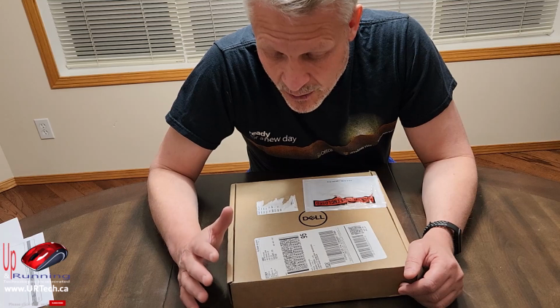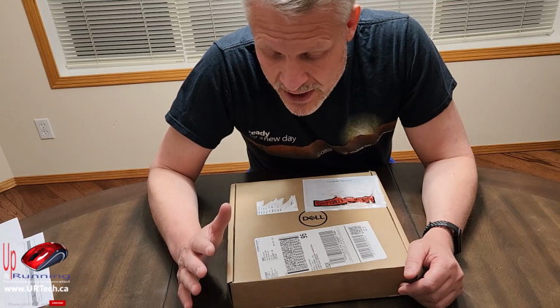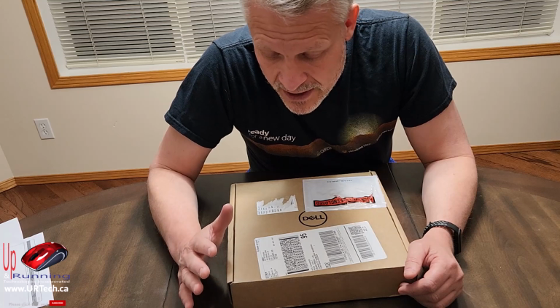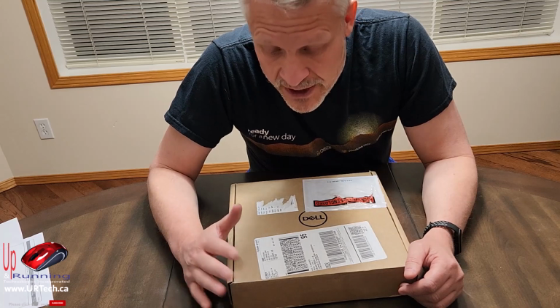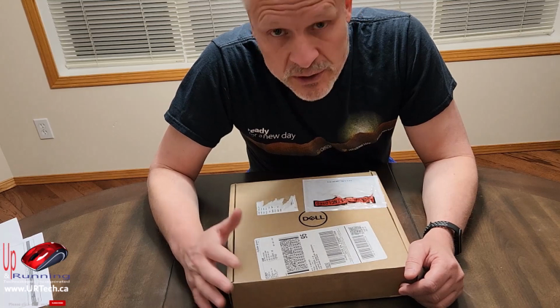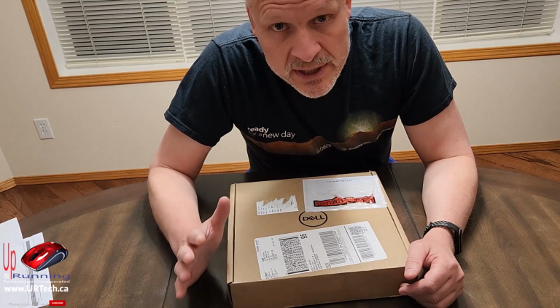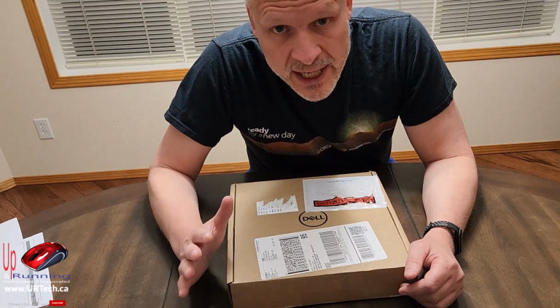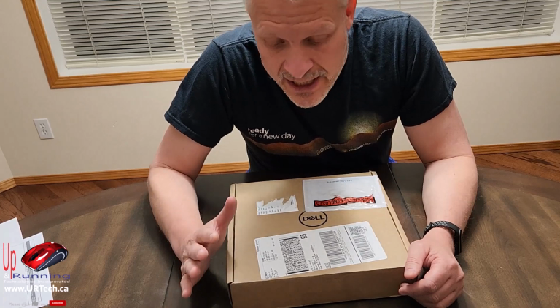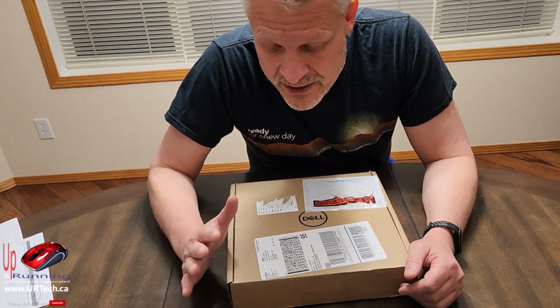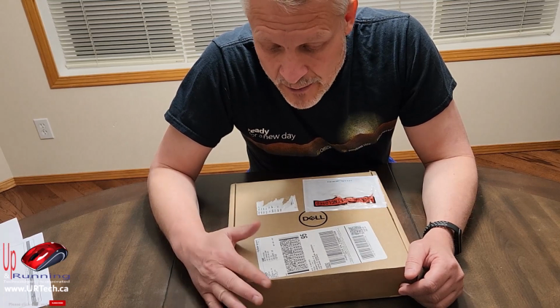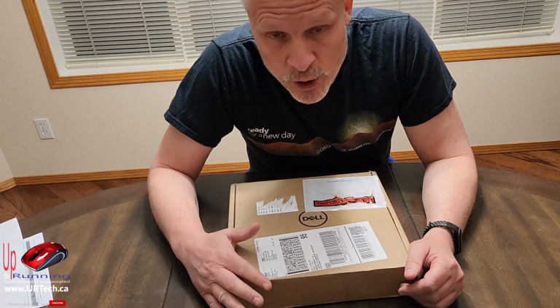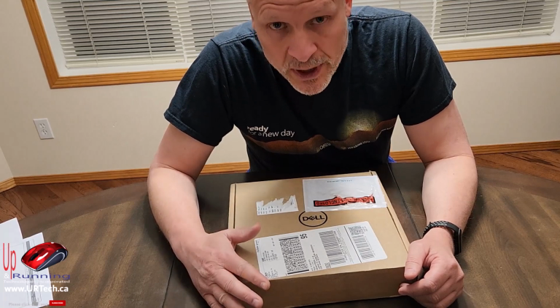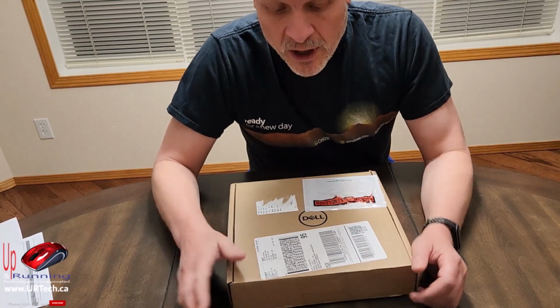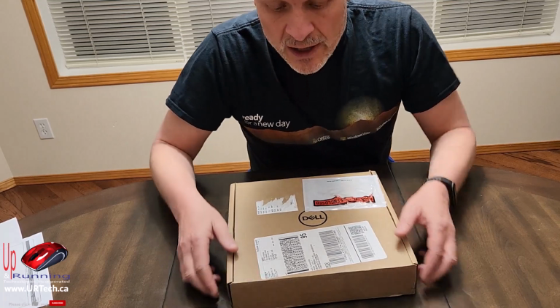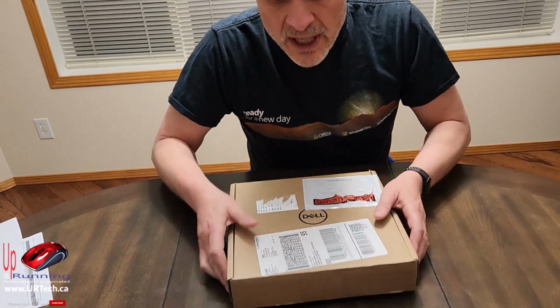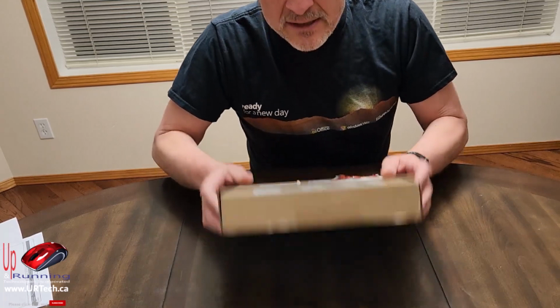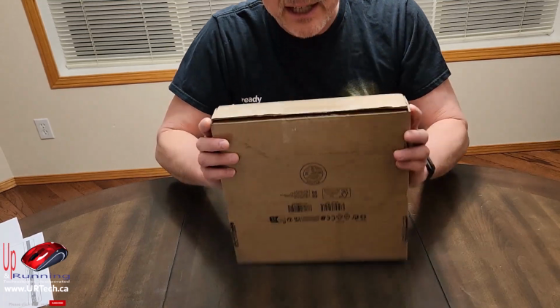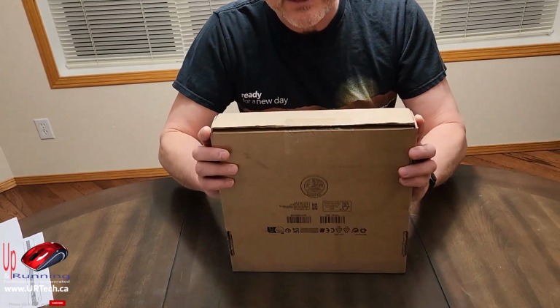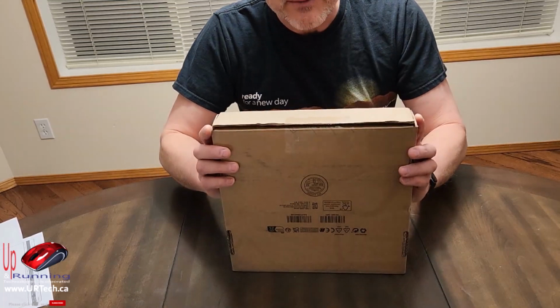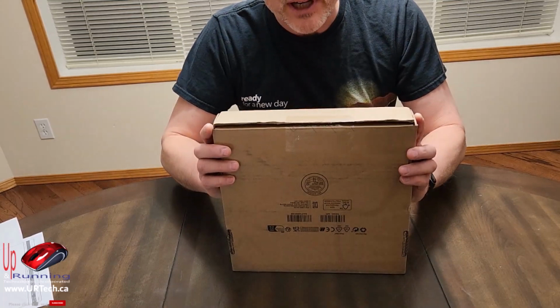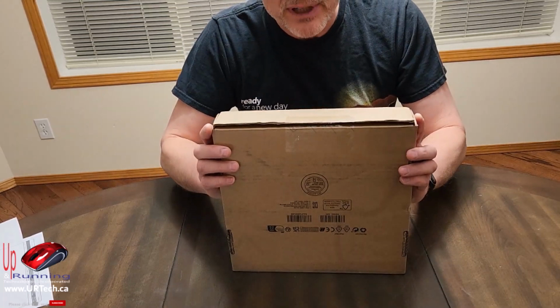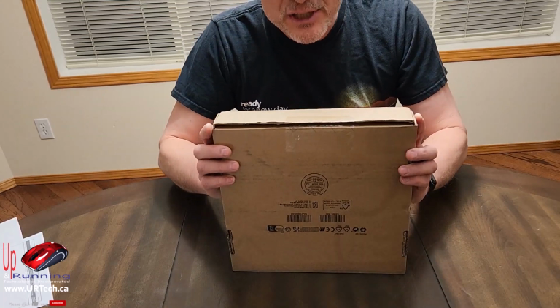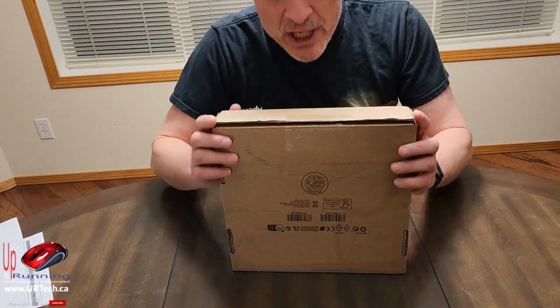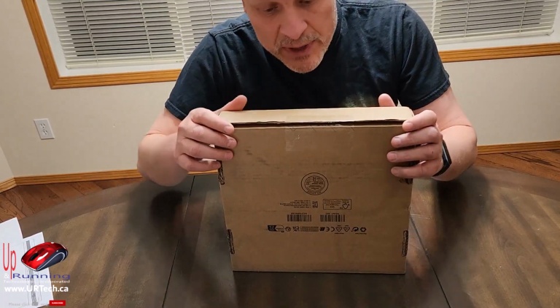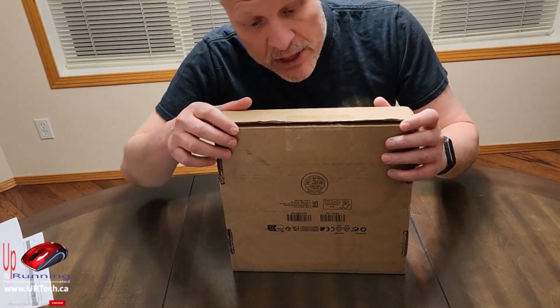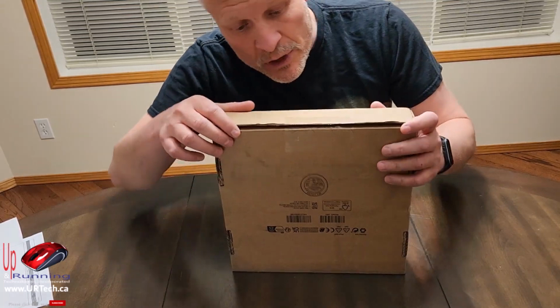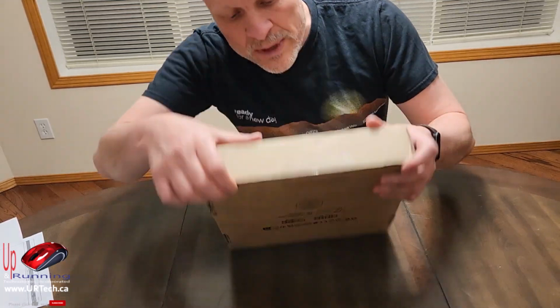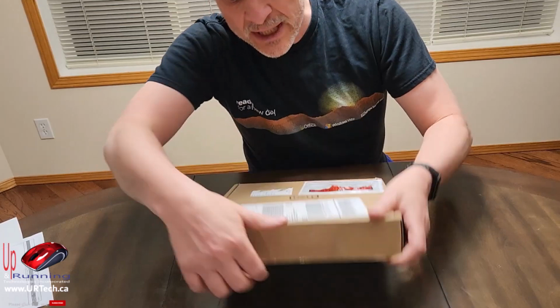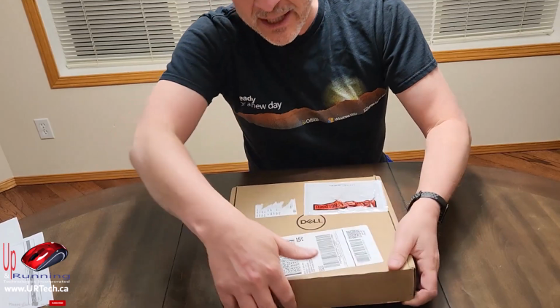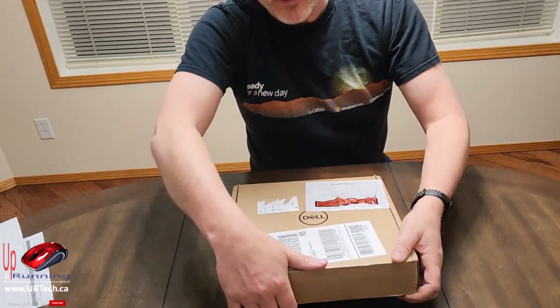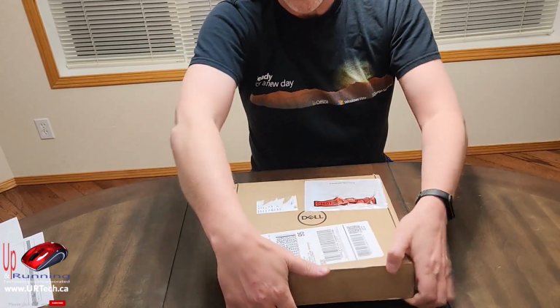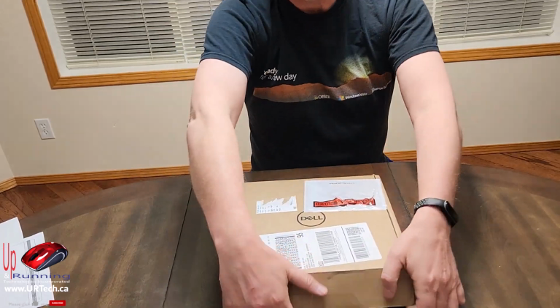This unit has not been opened — all I've done is cut the tape — so I genuinely don't know what's in it. Let's open it up.